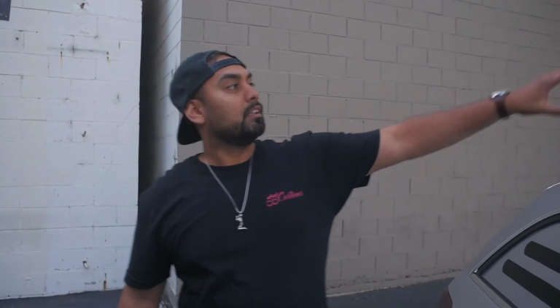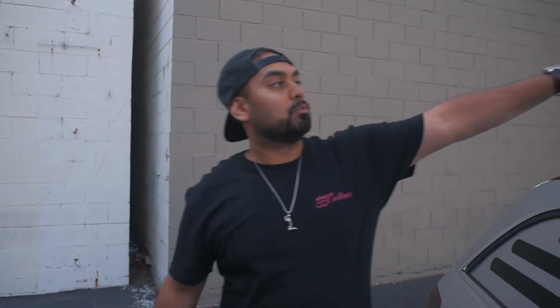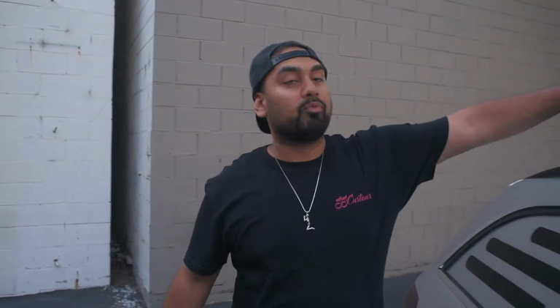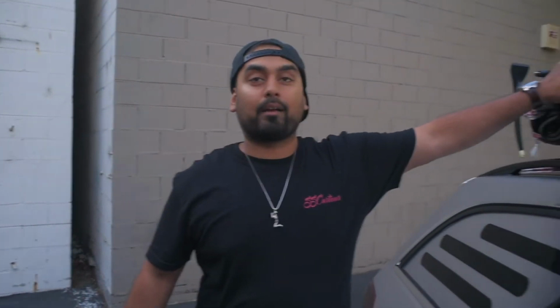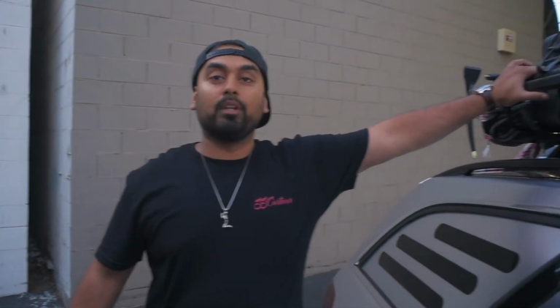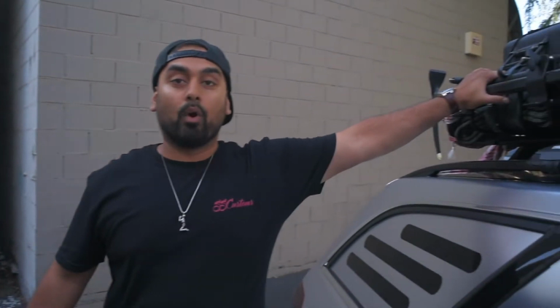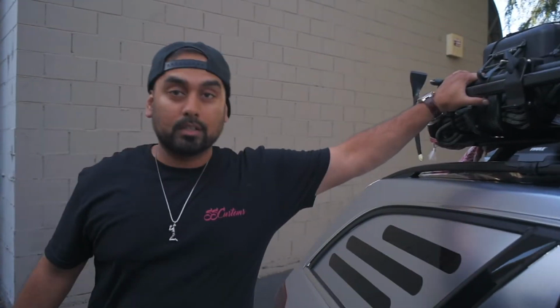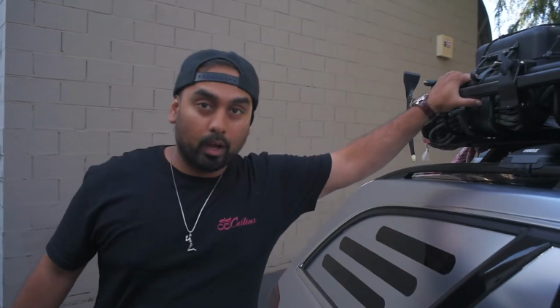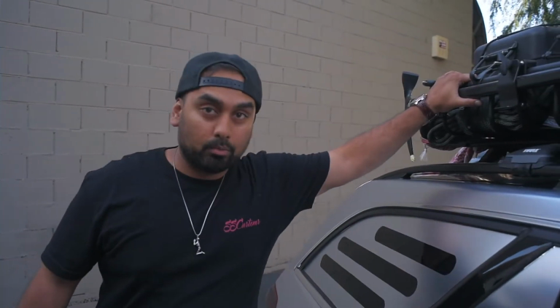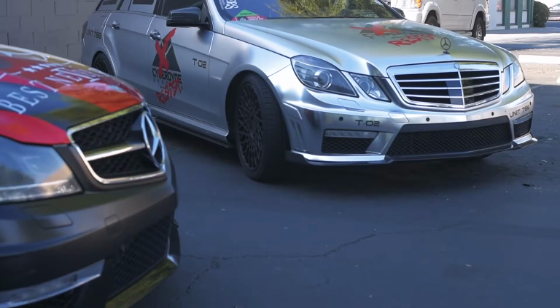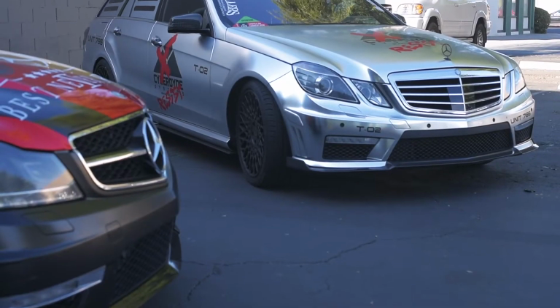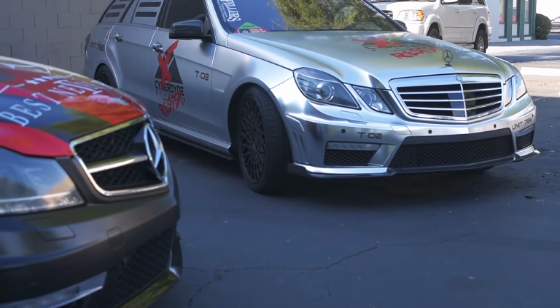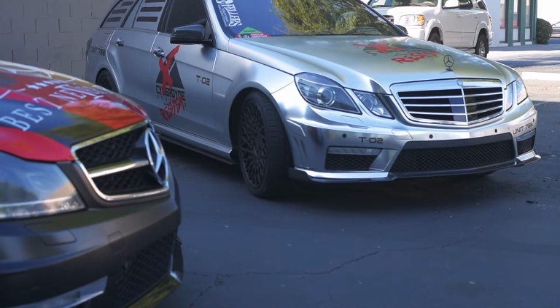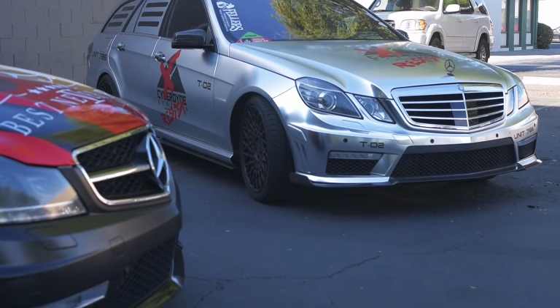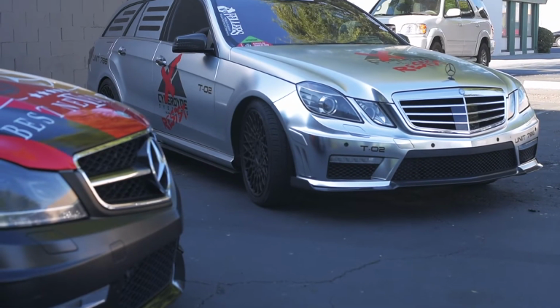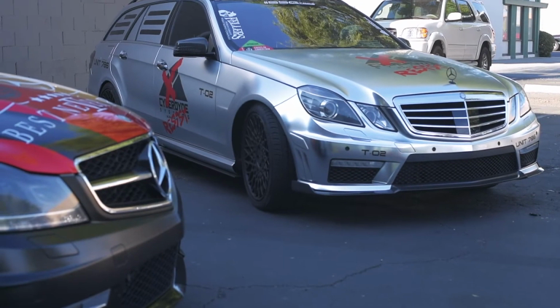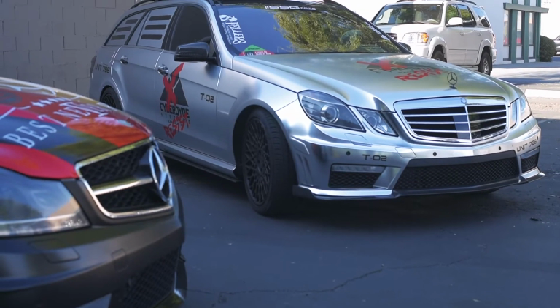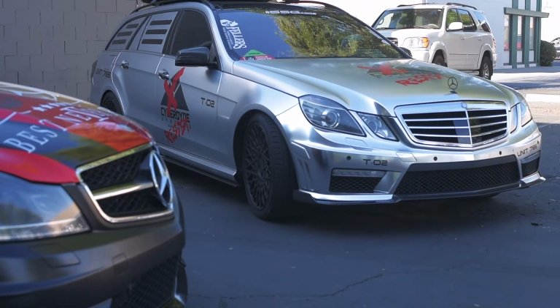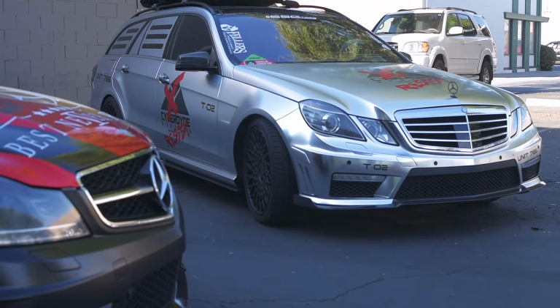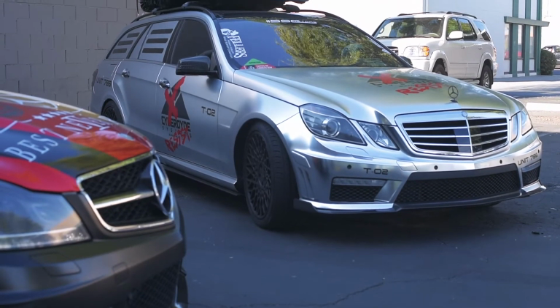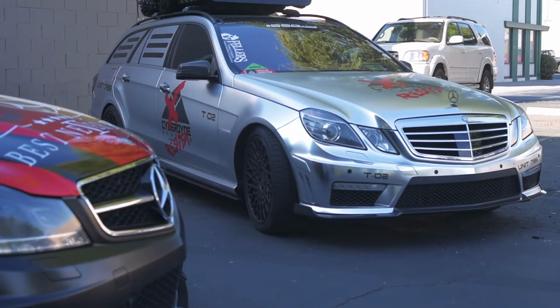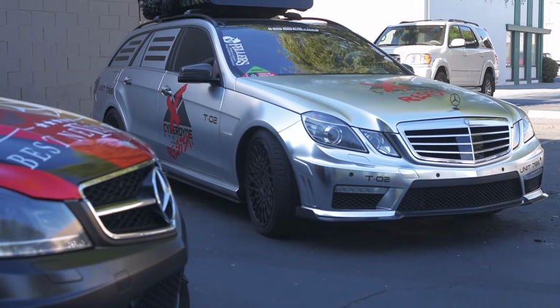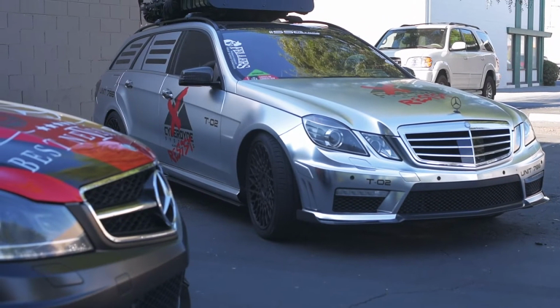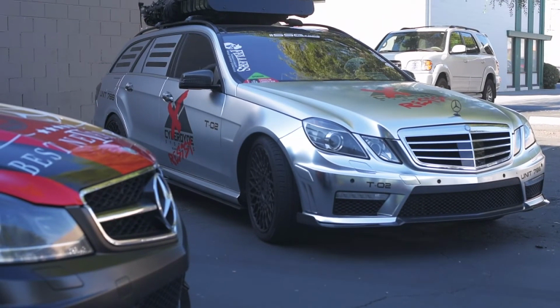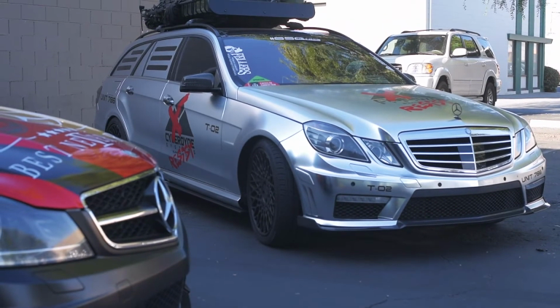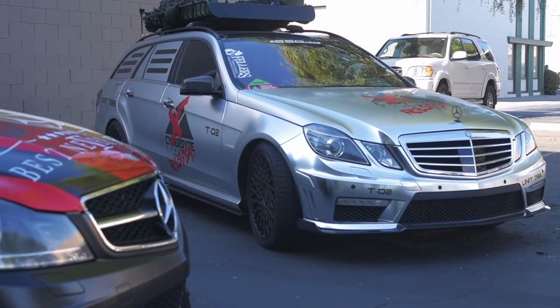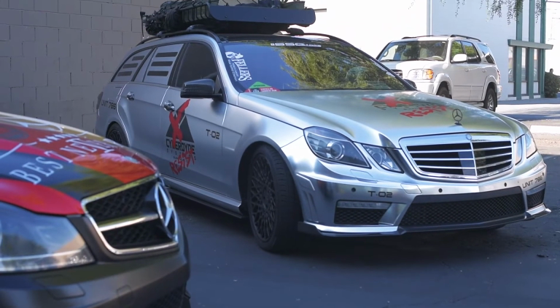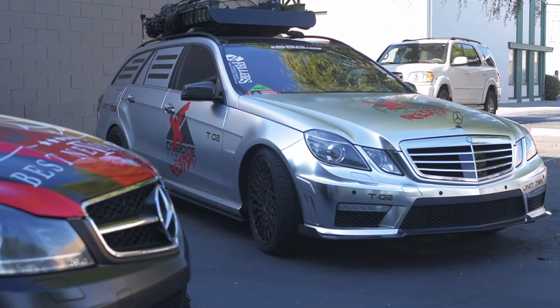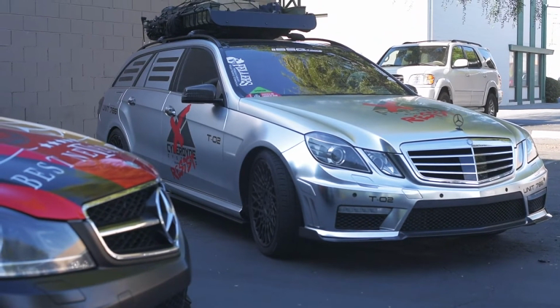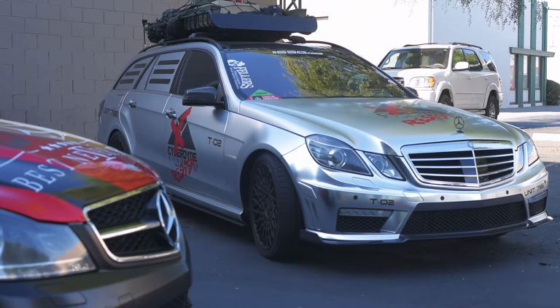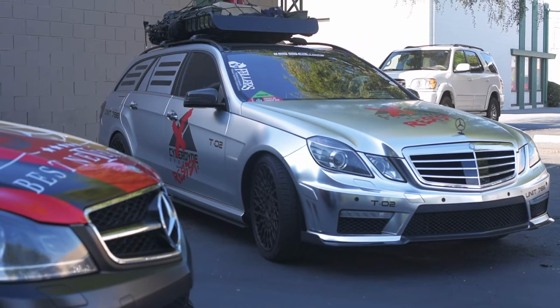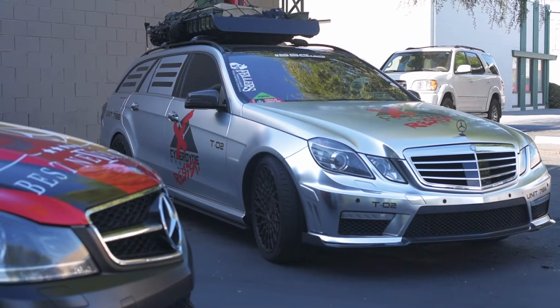This roof rack really worked well with that whole segment — it was part of my last build but I was able to reuse it and incorporate it into this build.